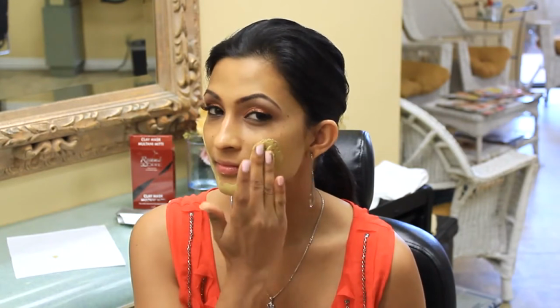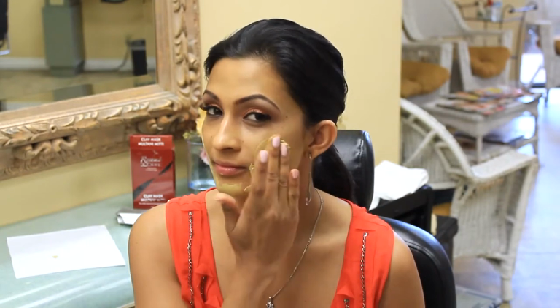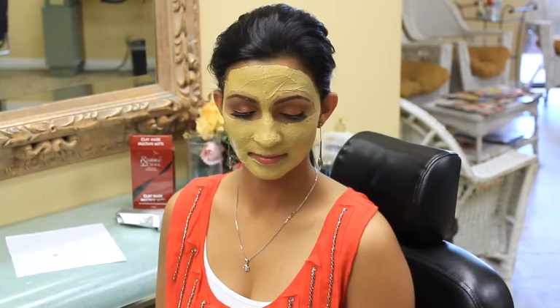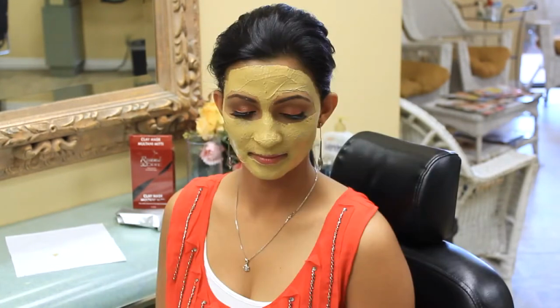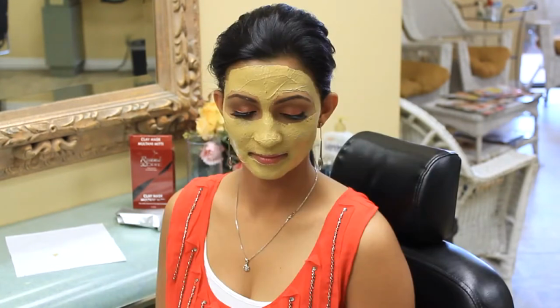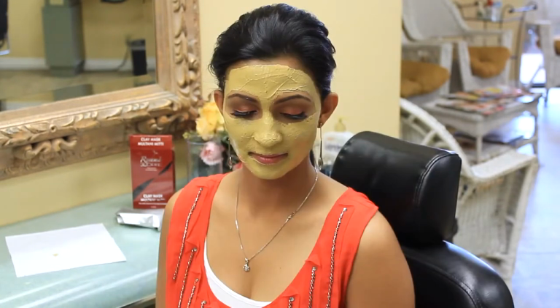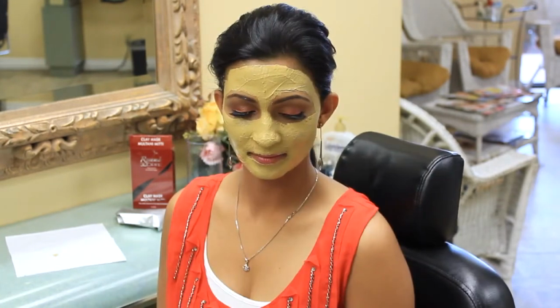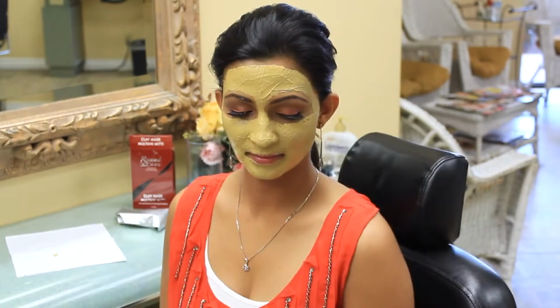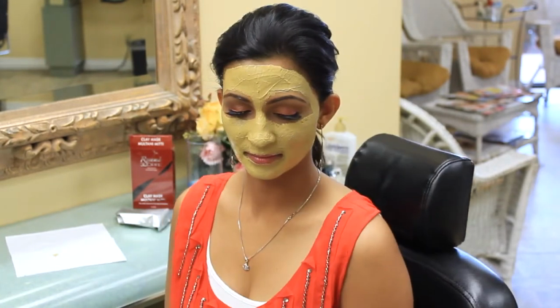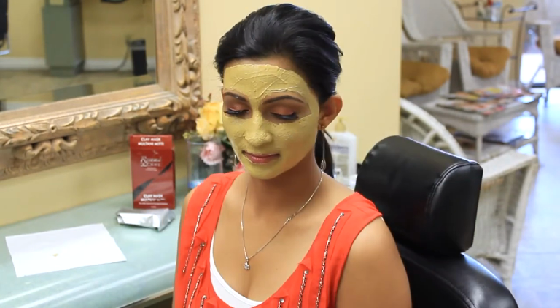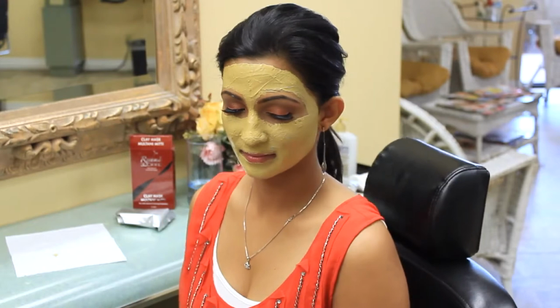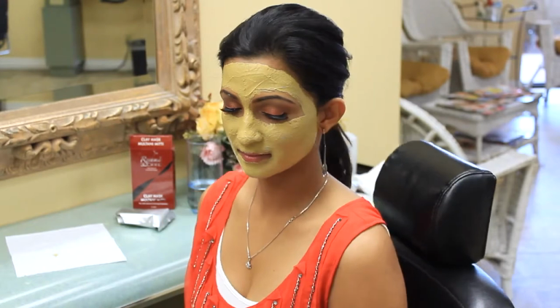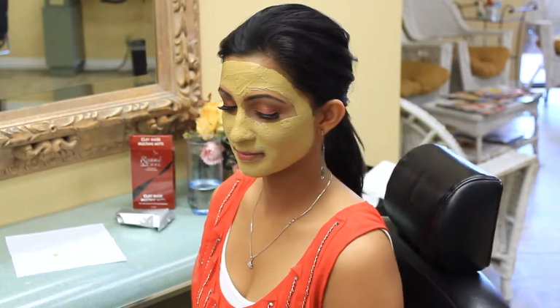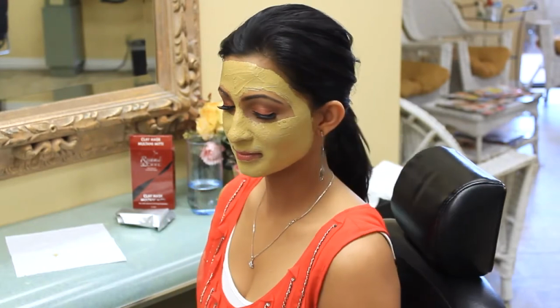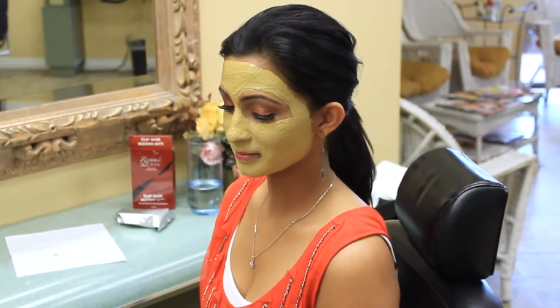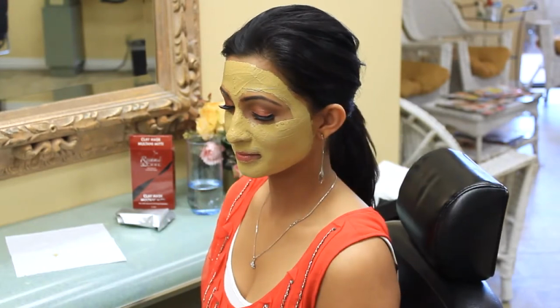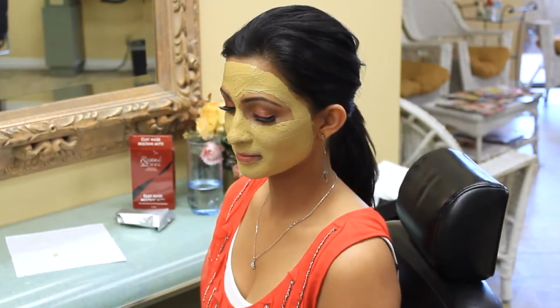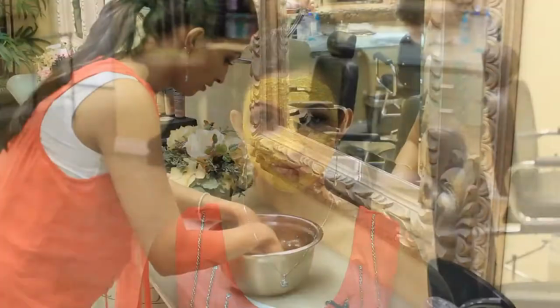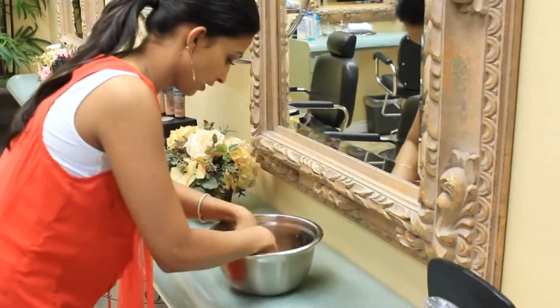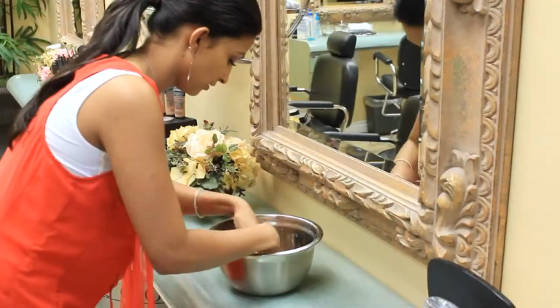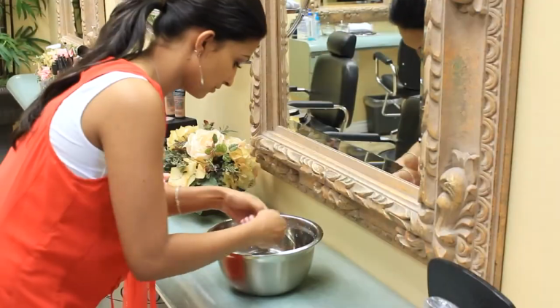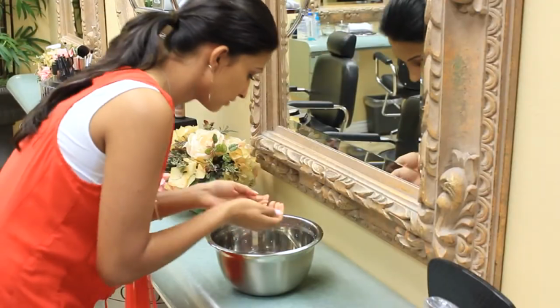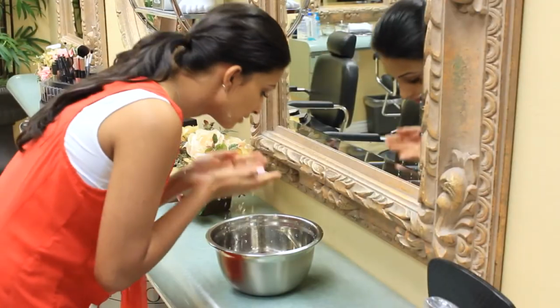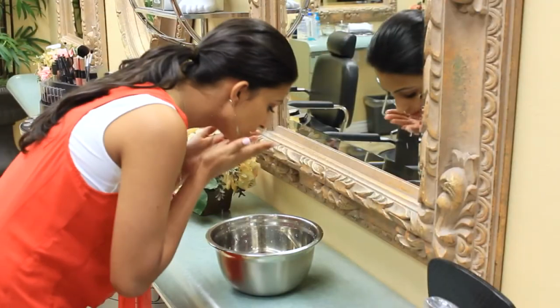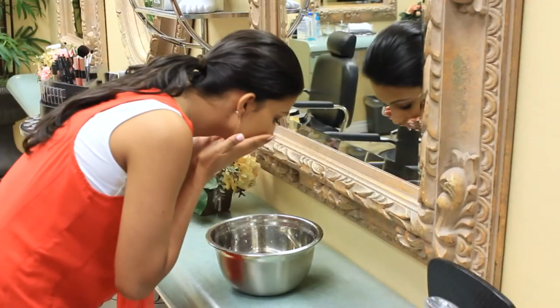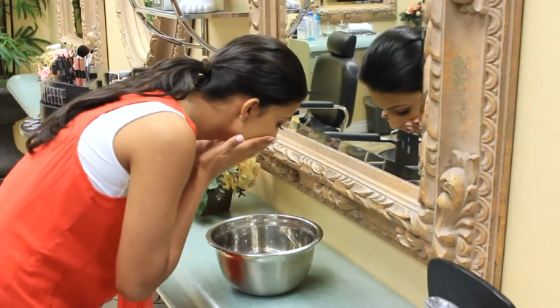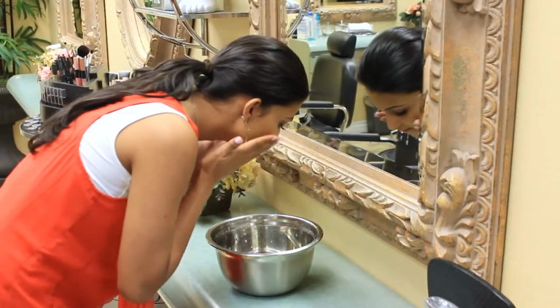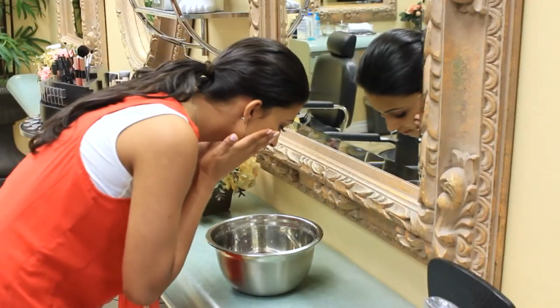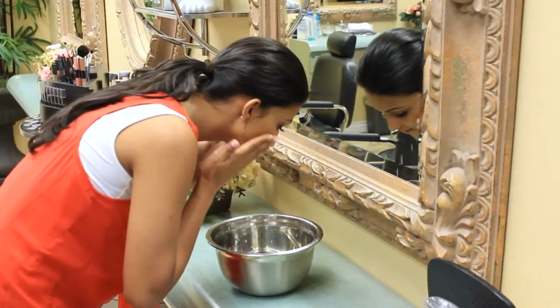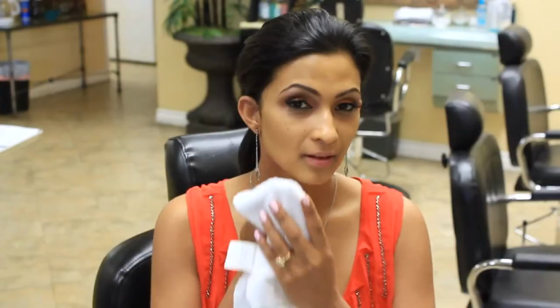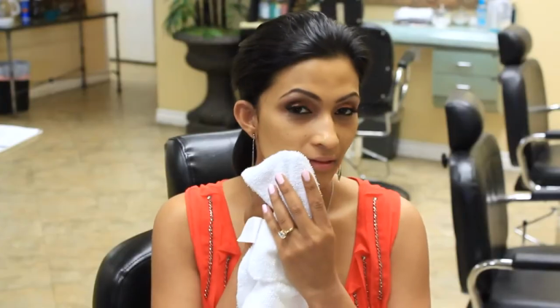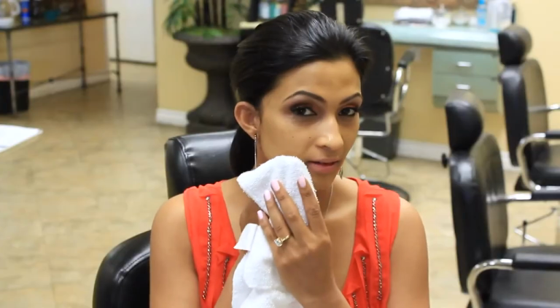Let it sit for 10 minutes or until completely dry. Rinse off with warm water and pat dry.